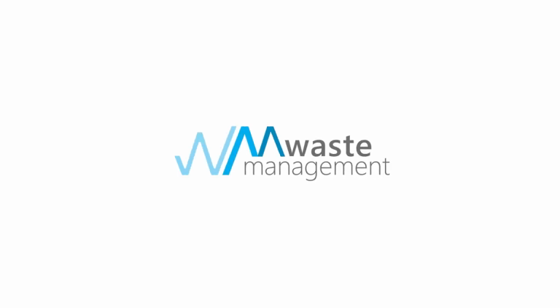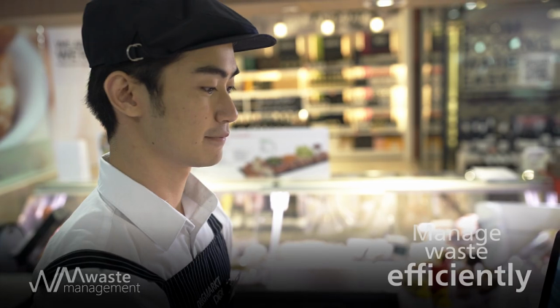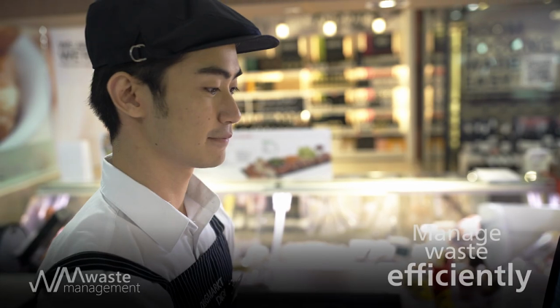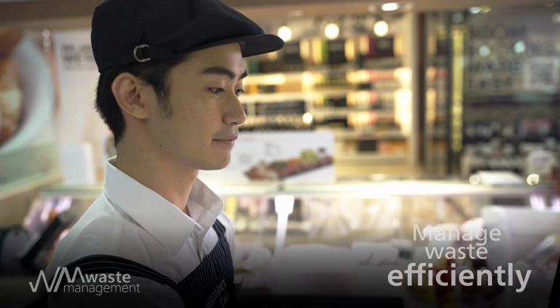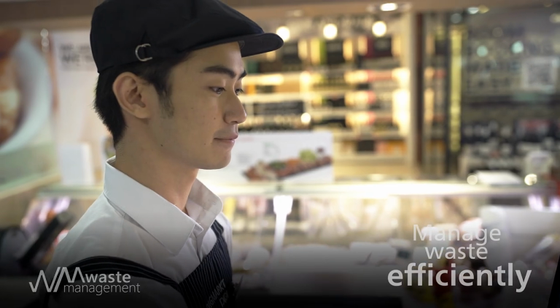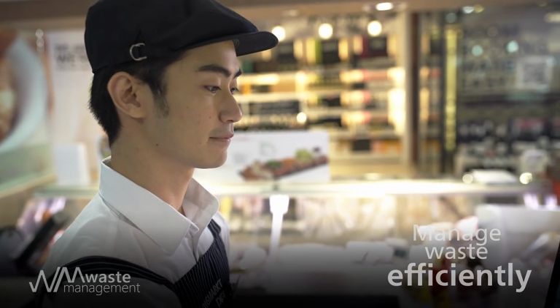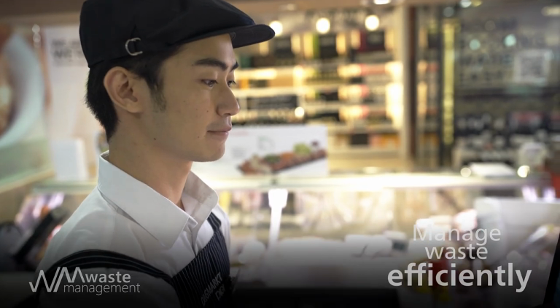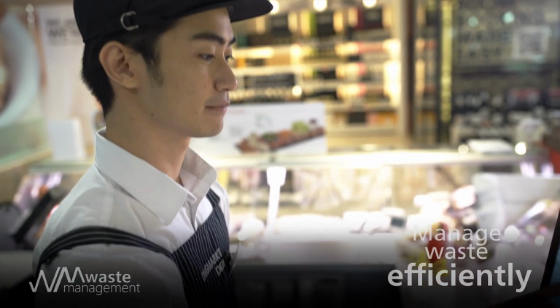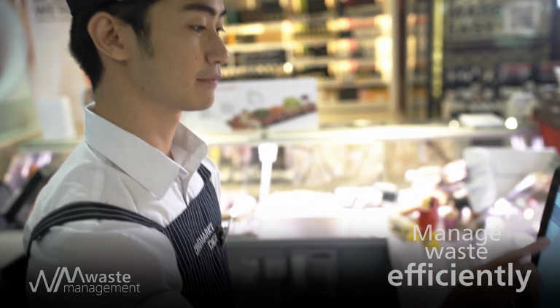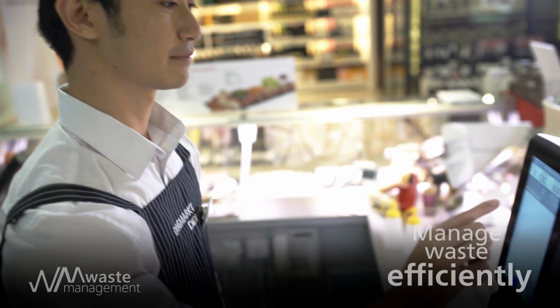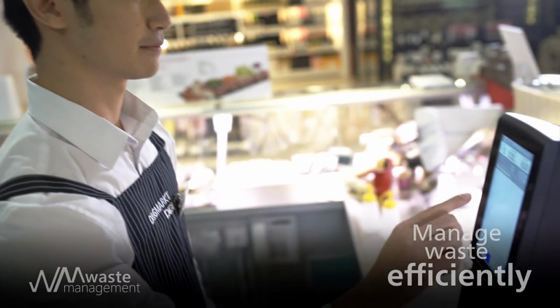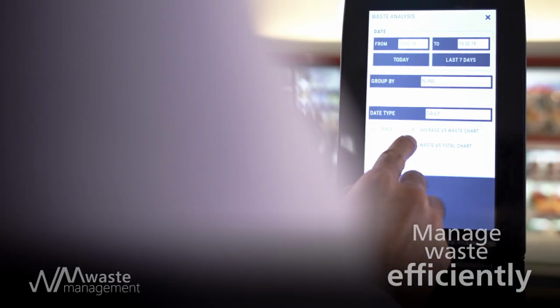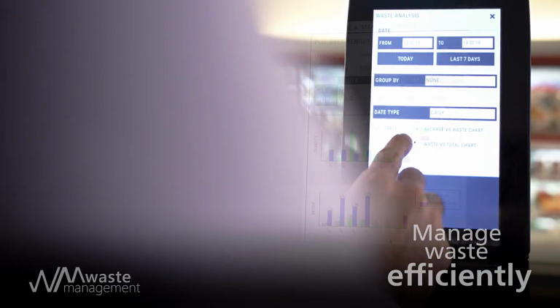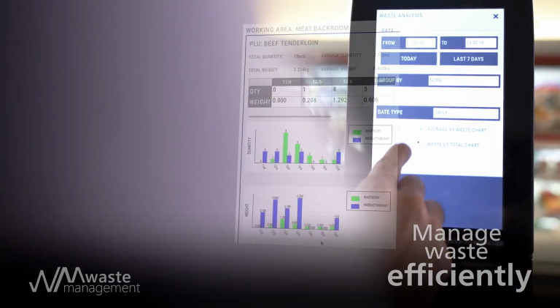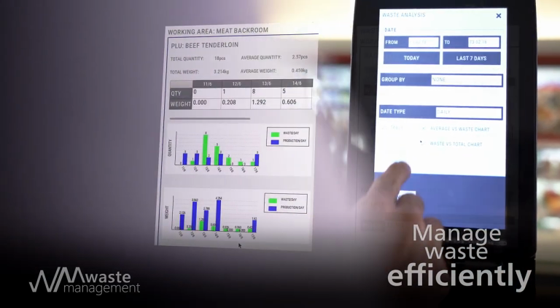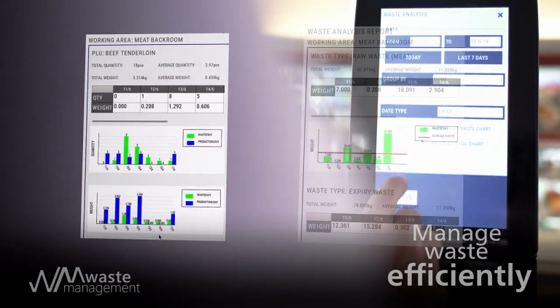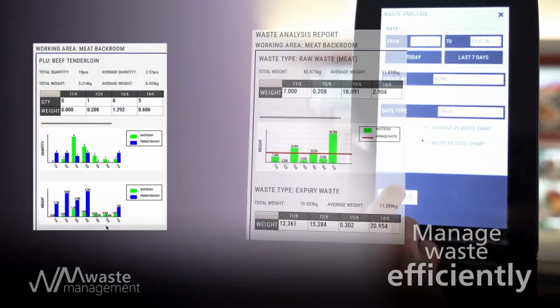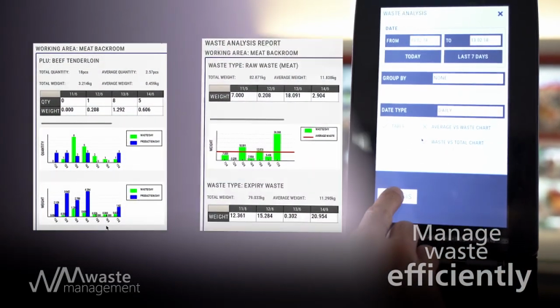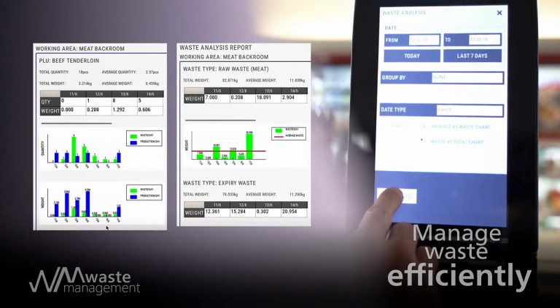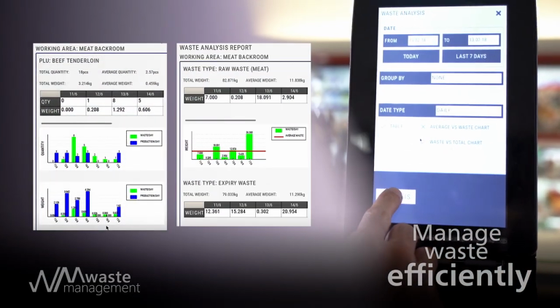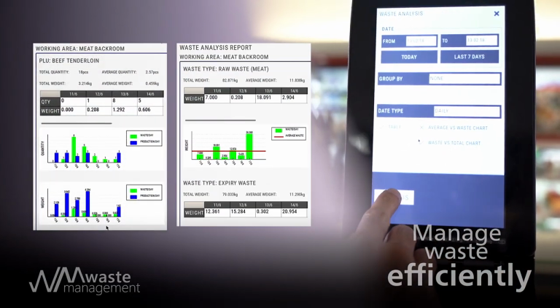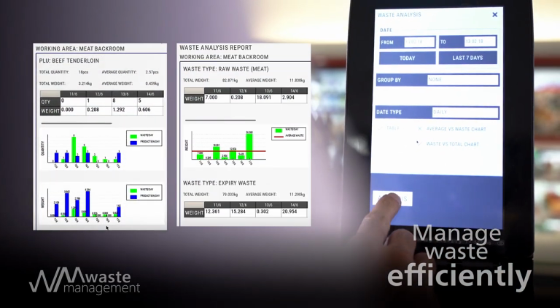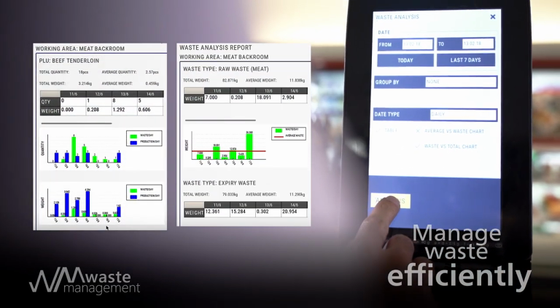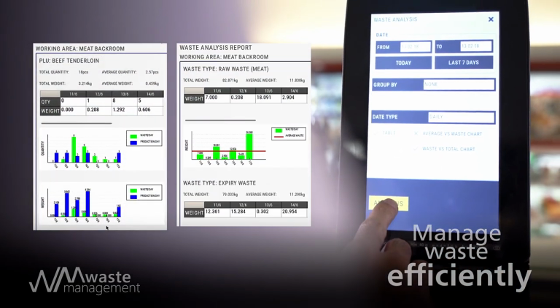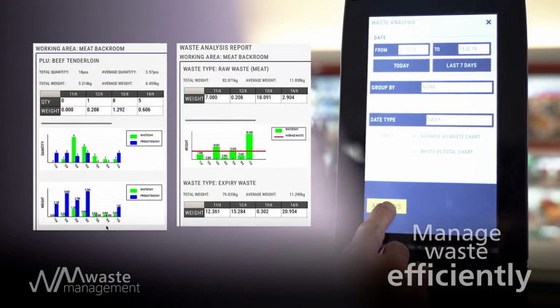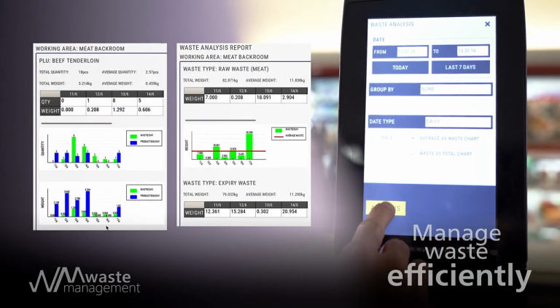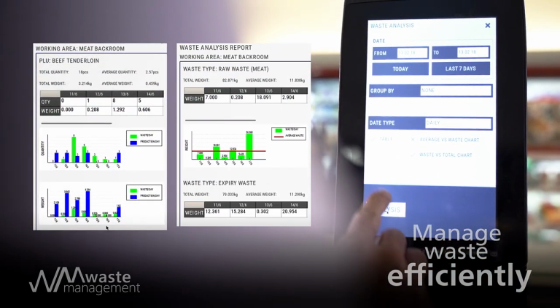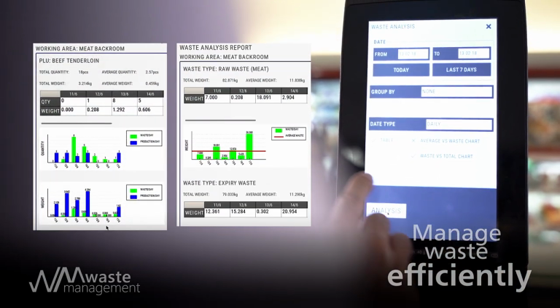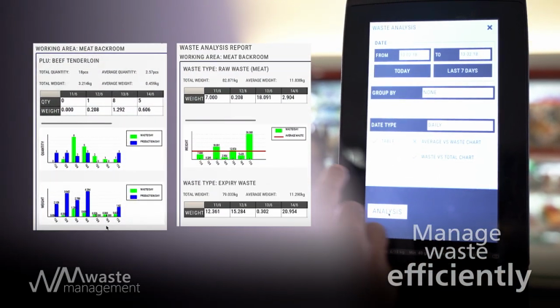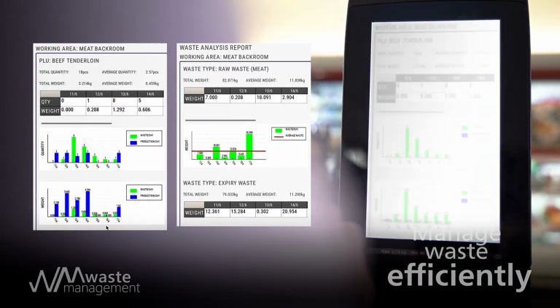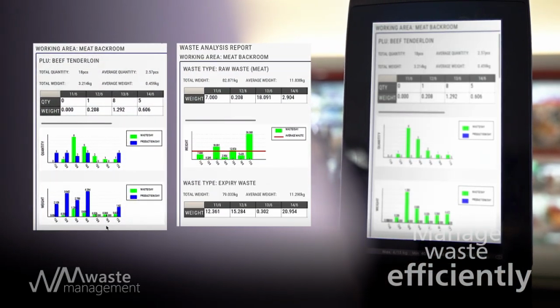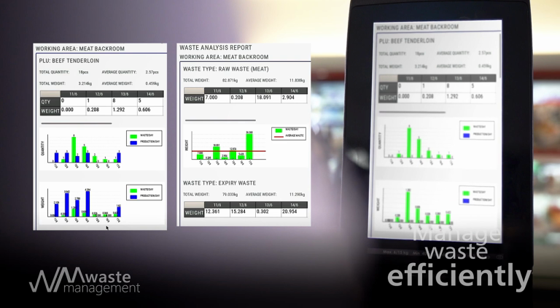Measure and analyze waste reports to reduce food waste, as well as to manage stocks efficiently based on customer buying patterns.